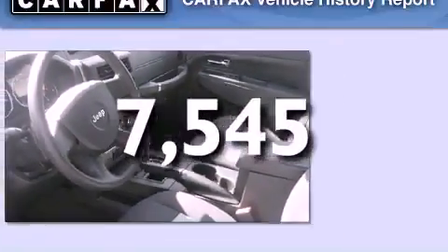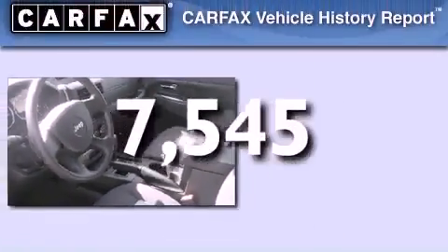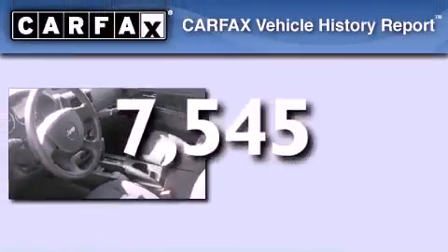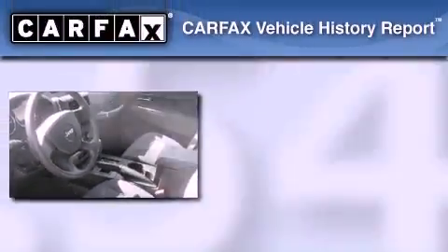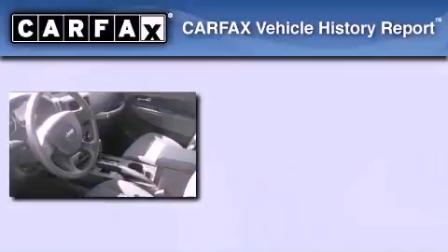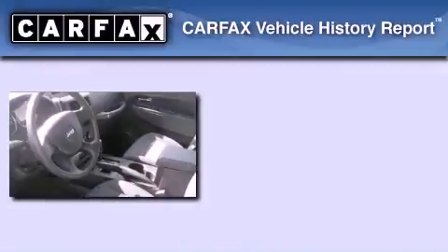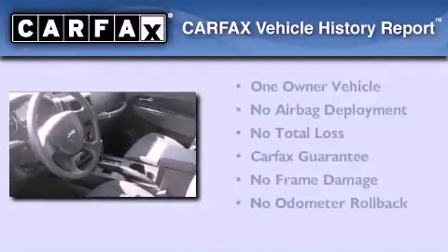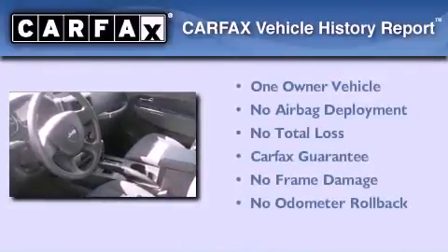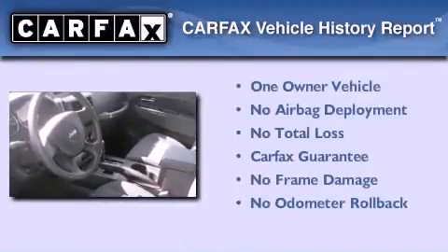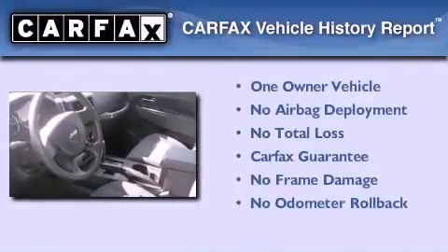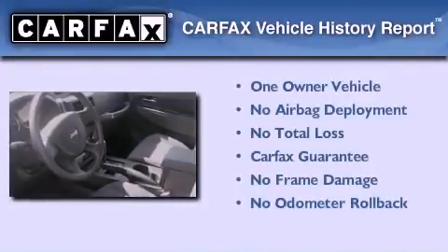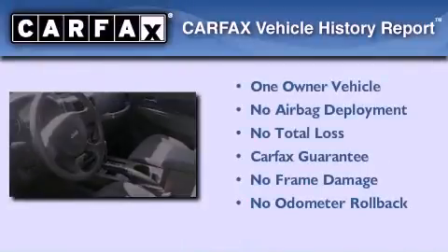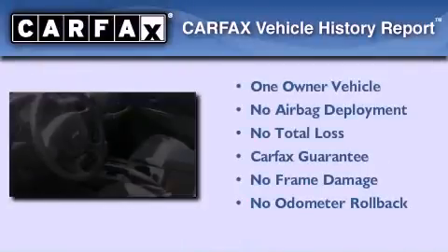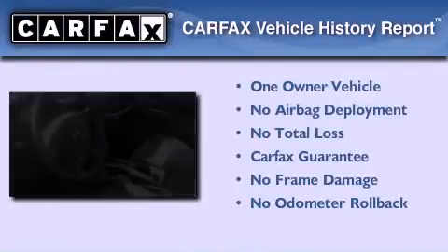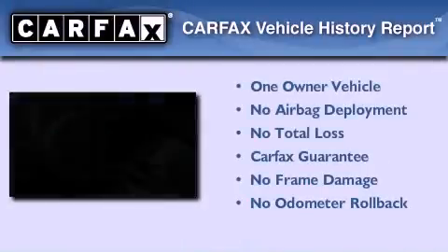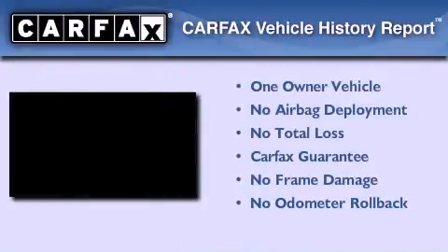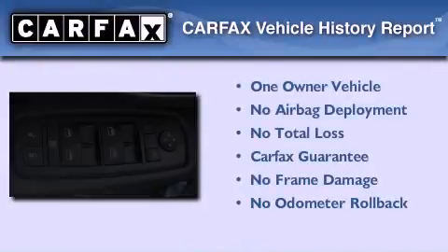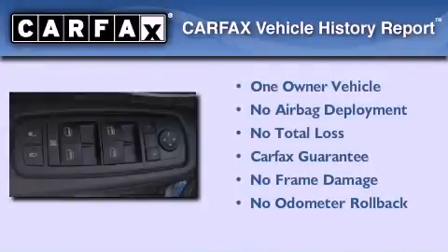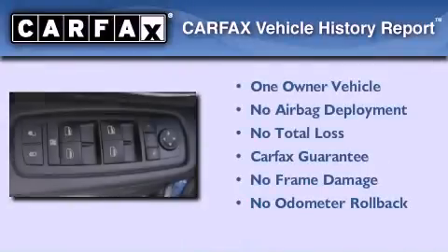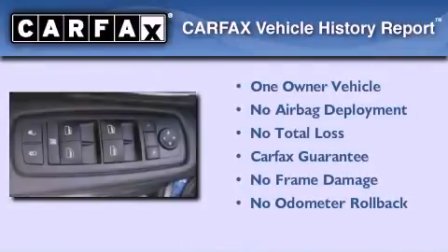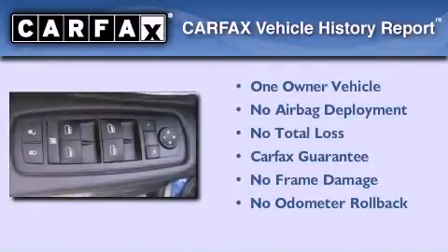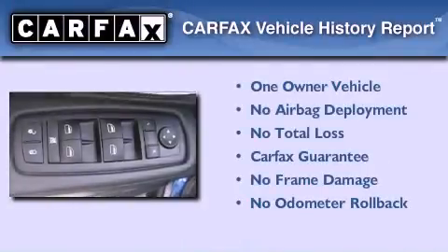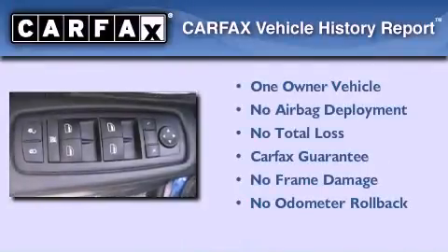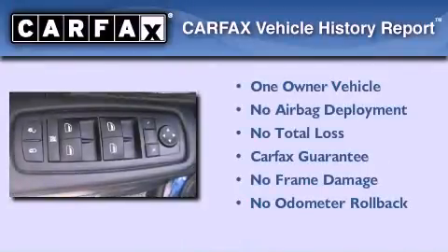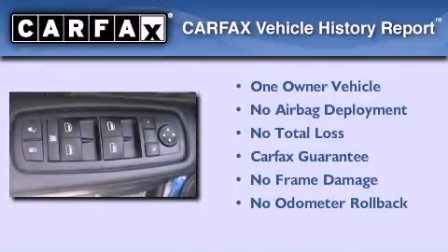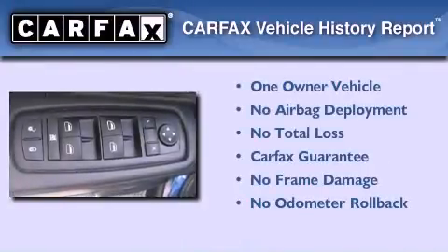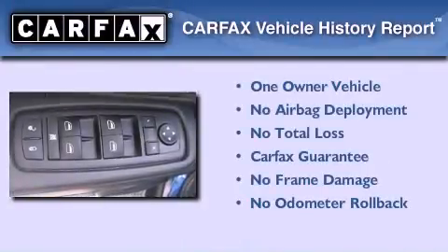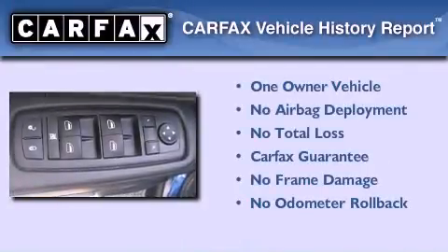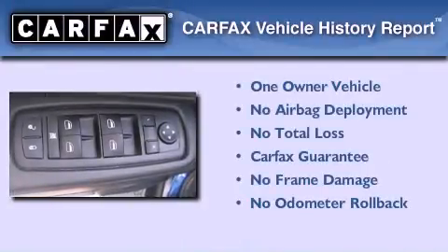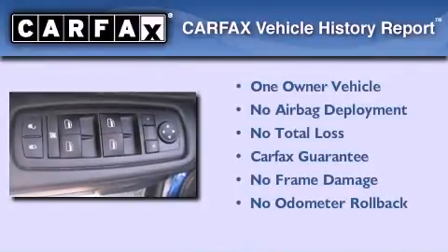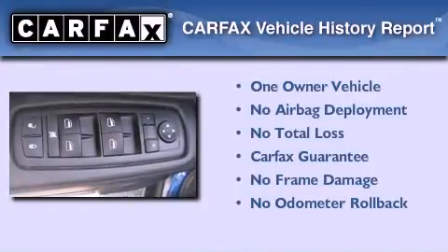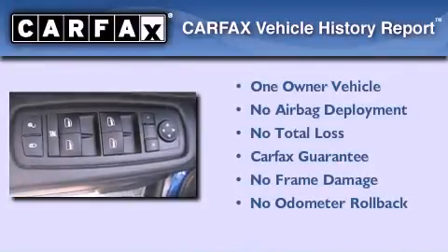This Jeep has had only one owner and it qualifies for the Carfax buy-back guarantee.